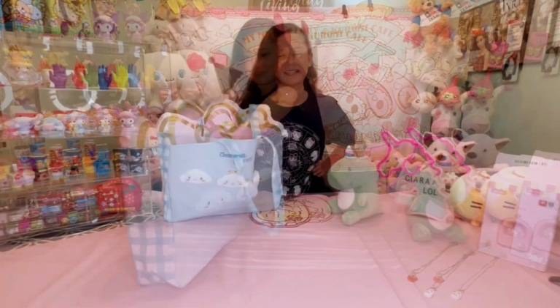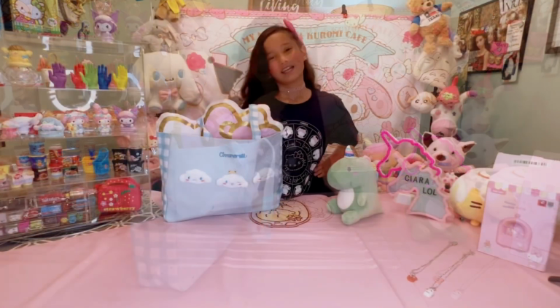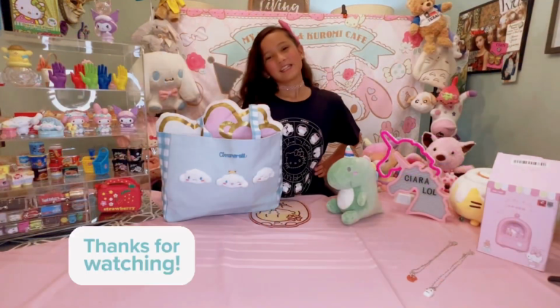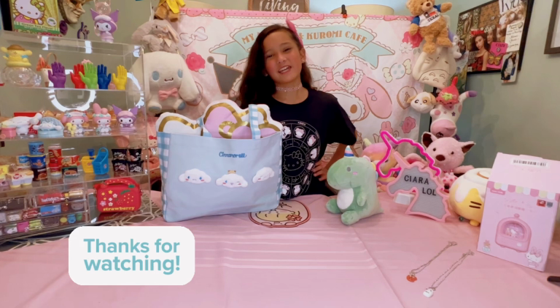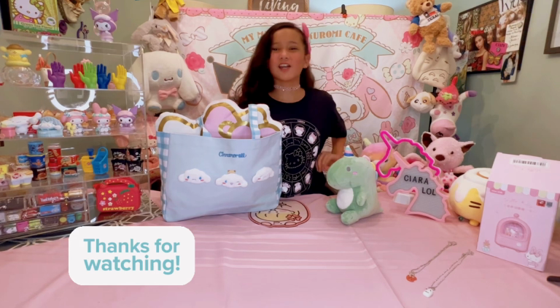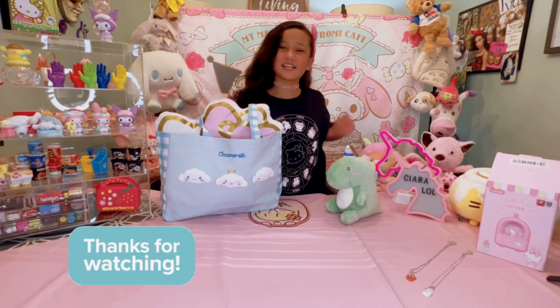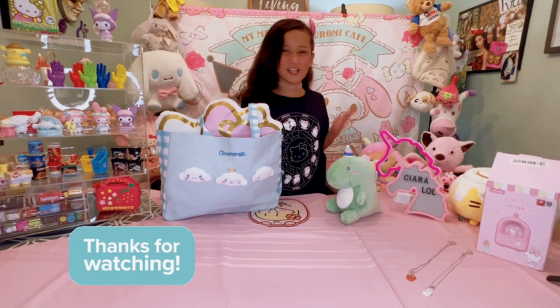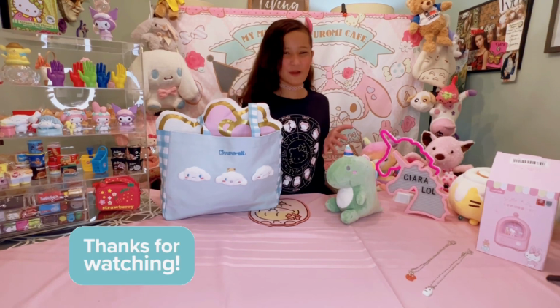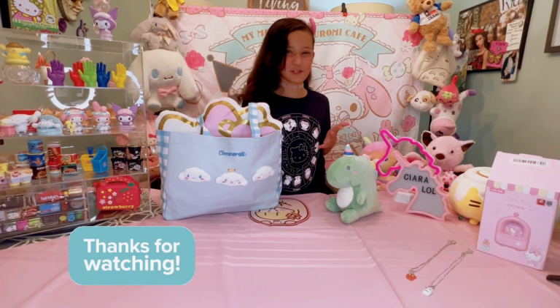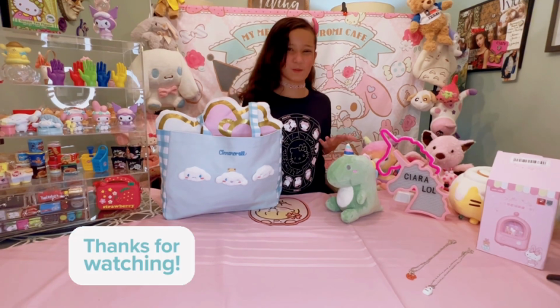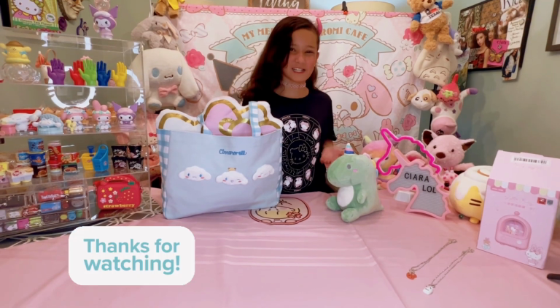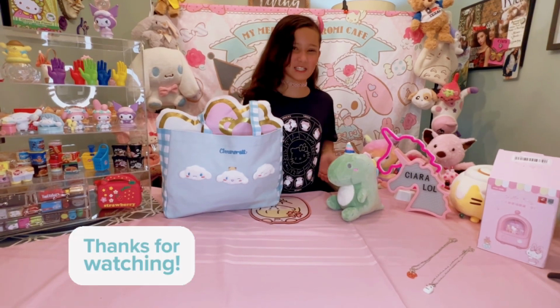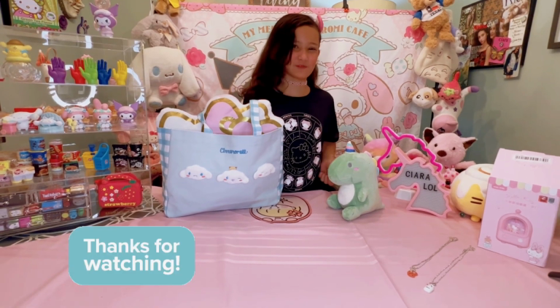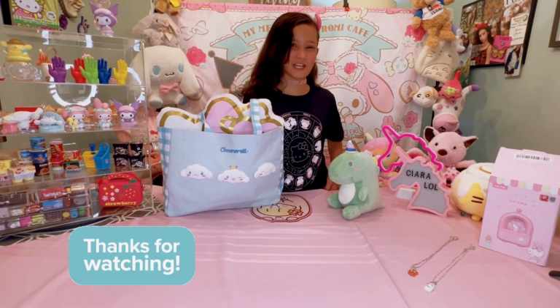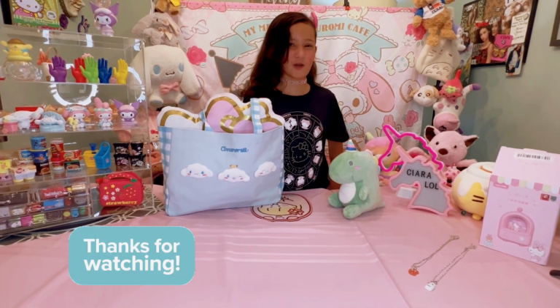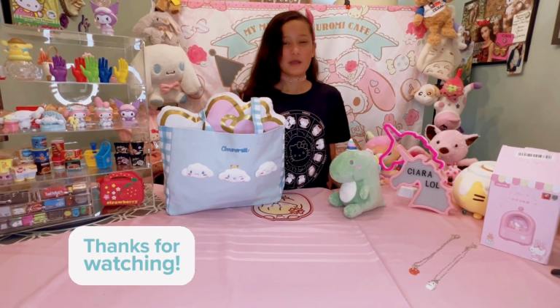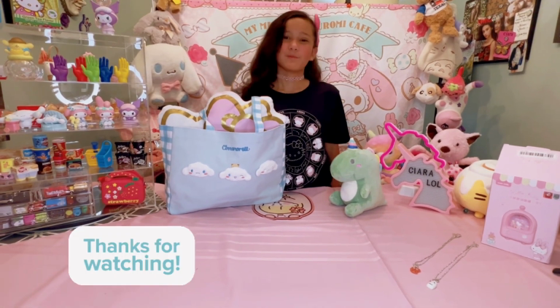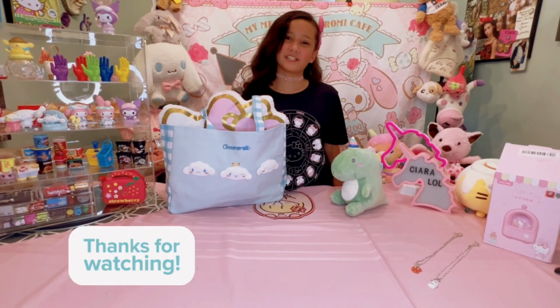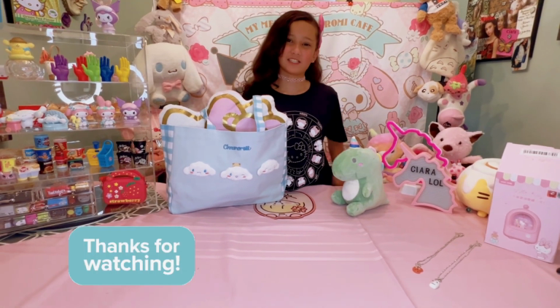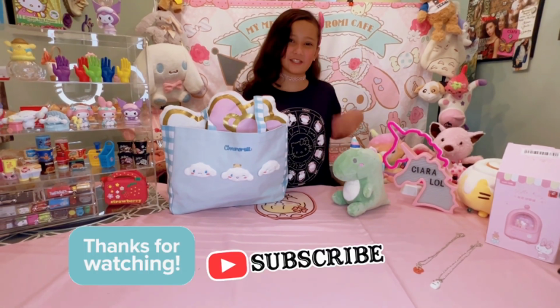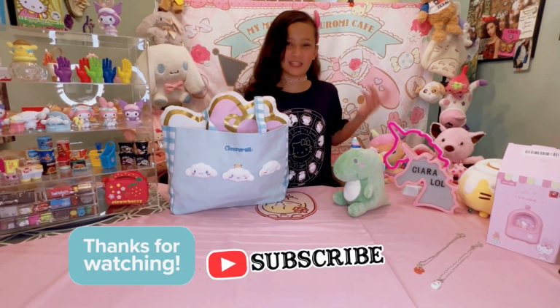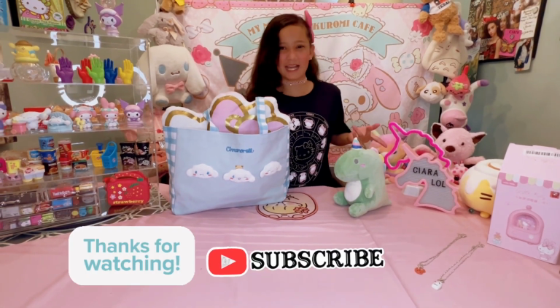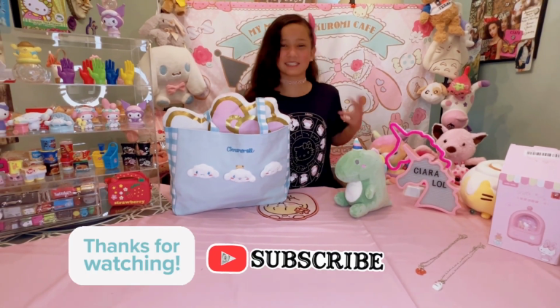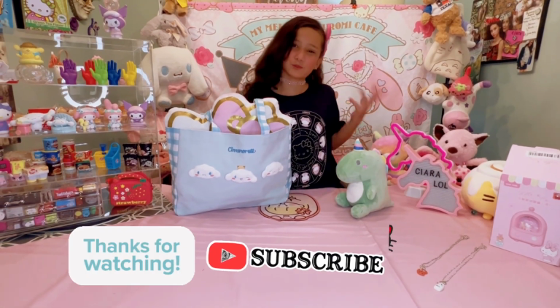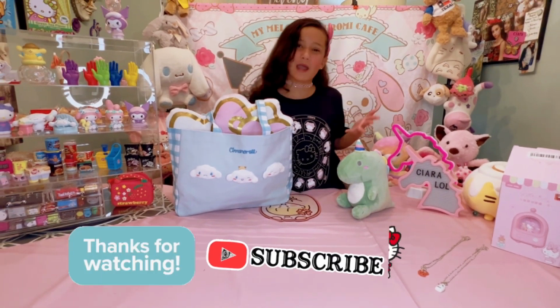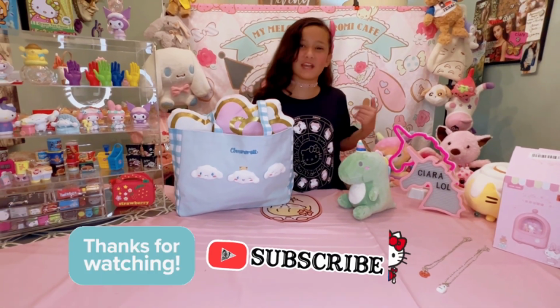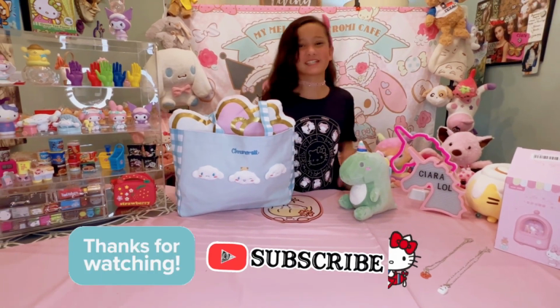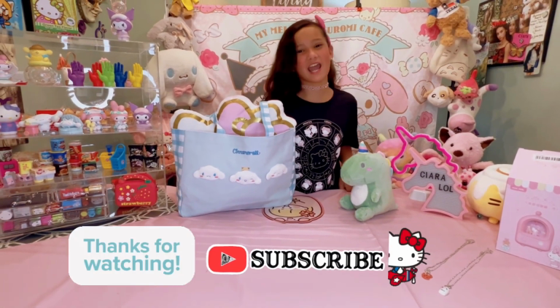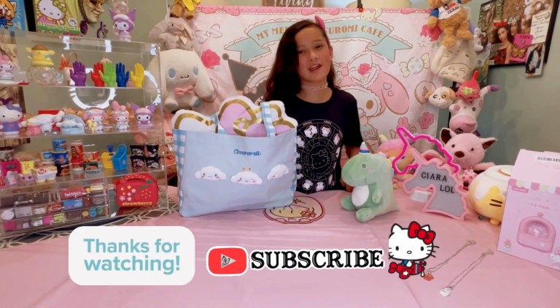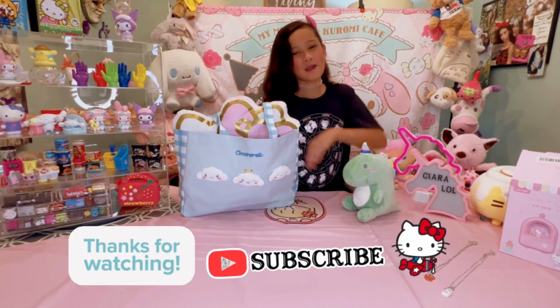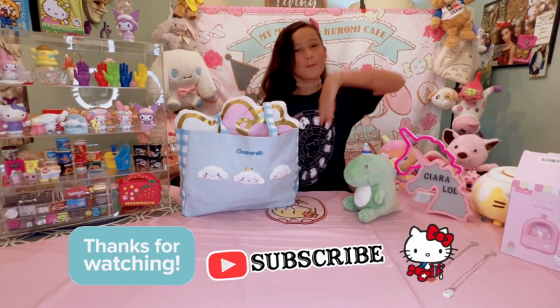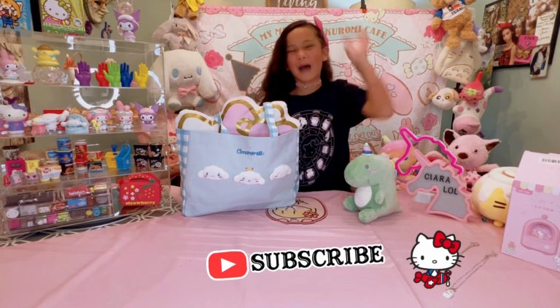Thank you guys so much for watching this video. Make sure to like, subscribe, and share. Bye!